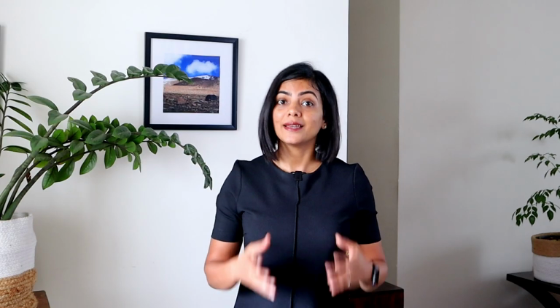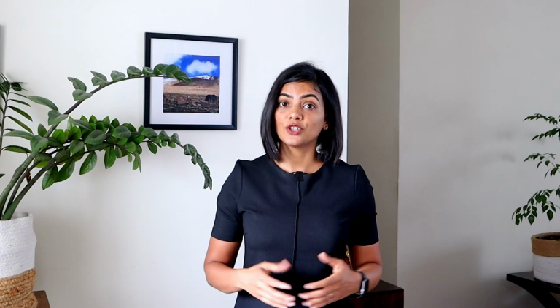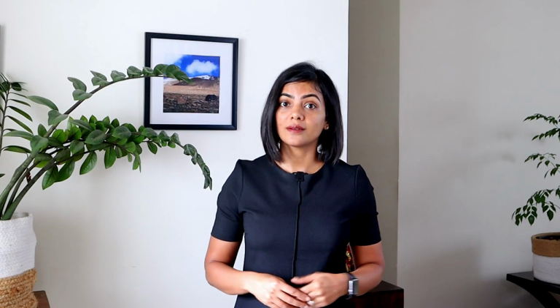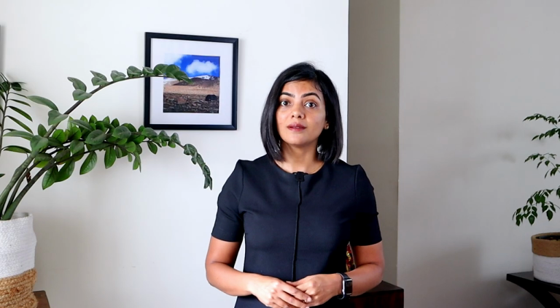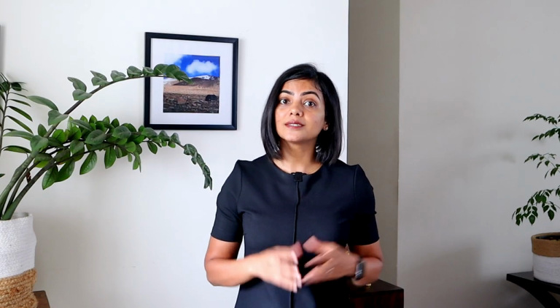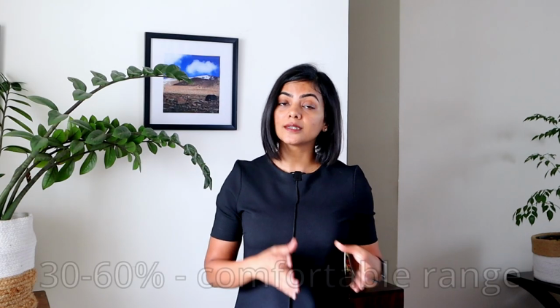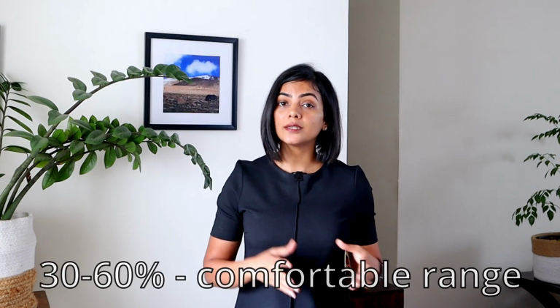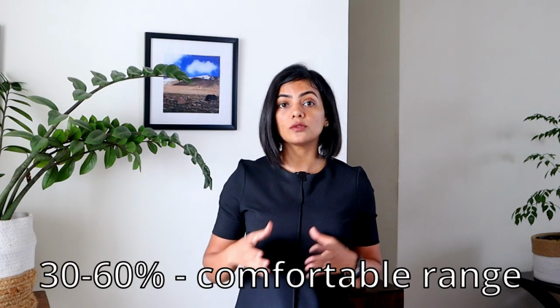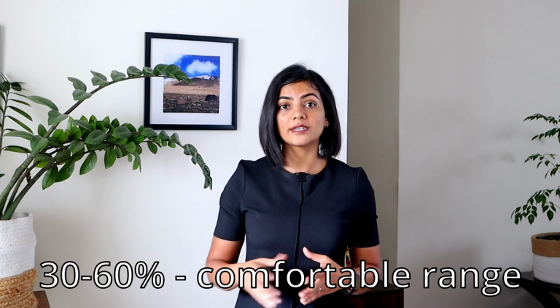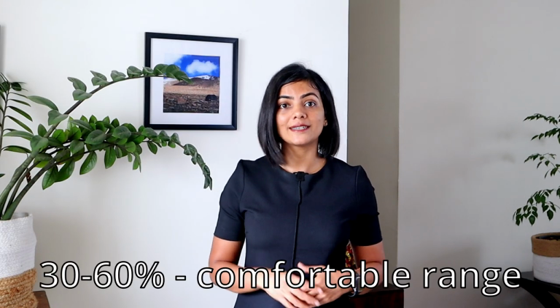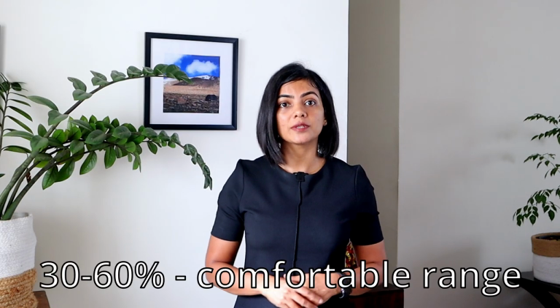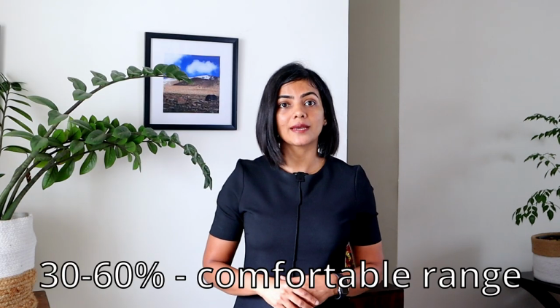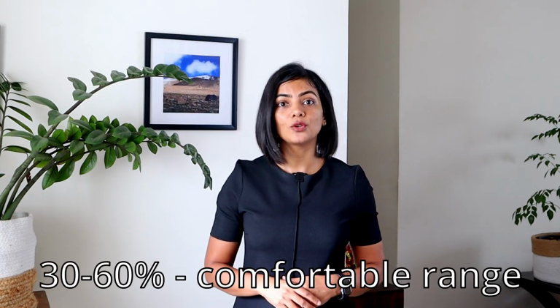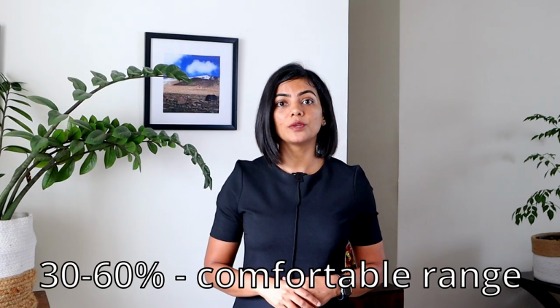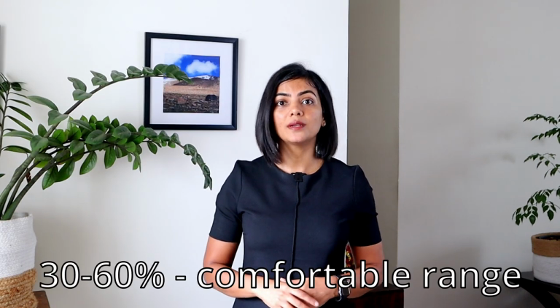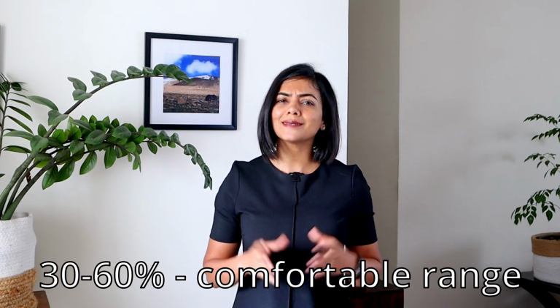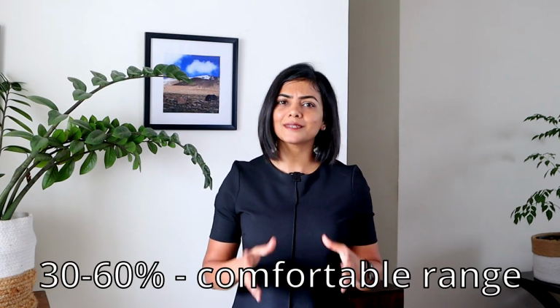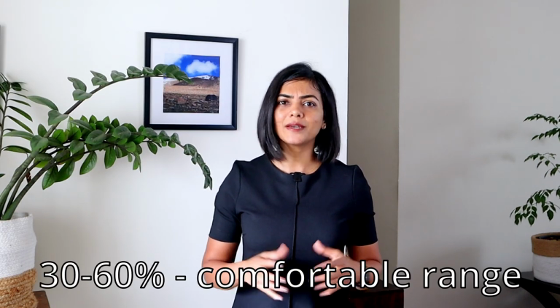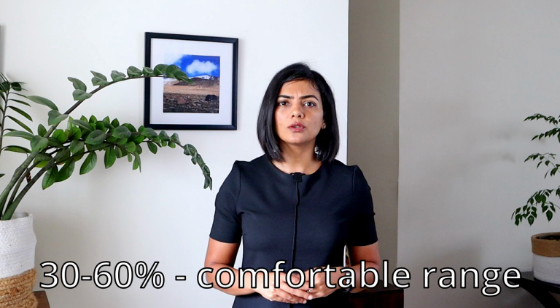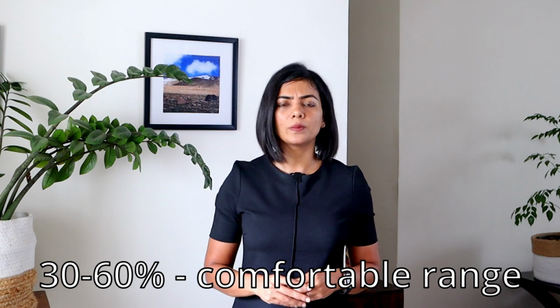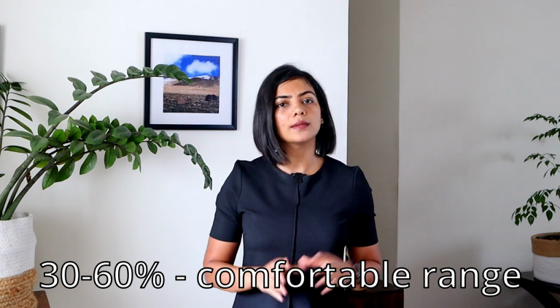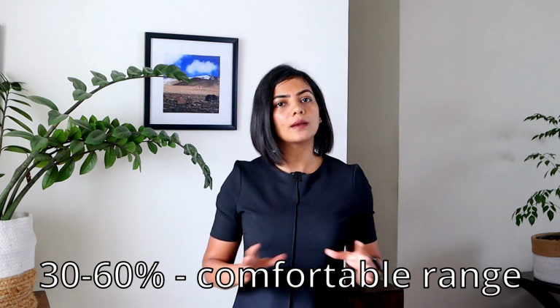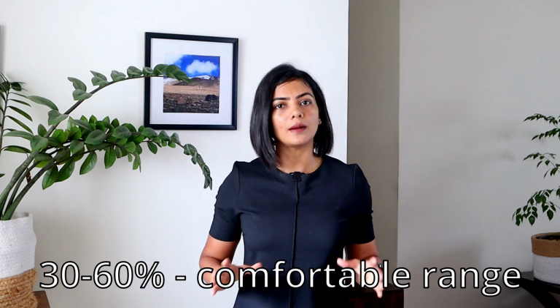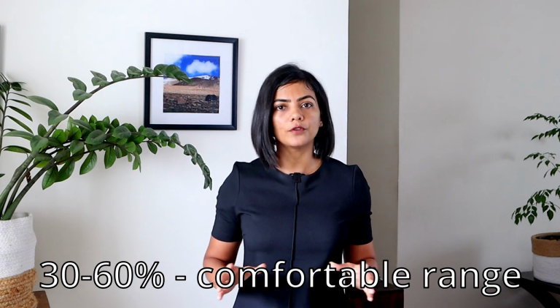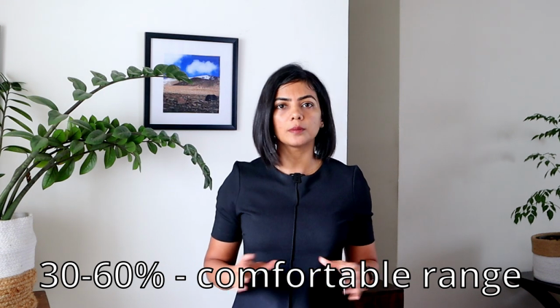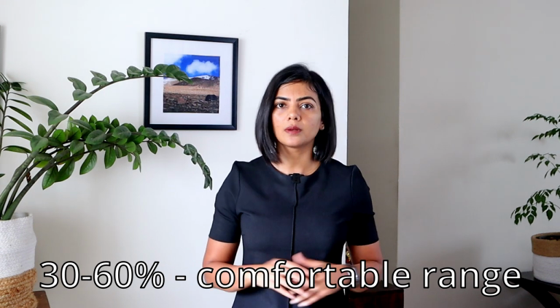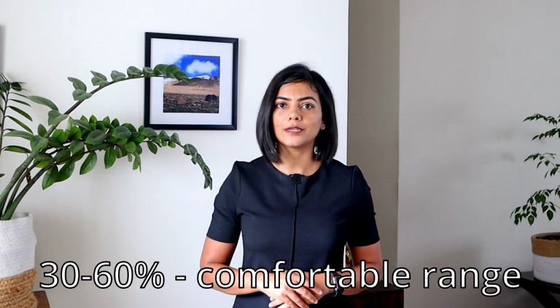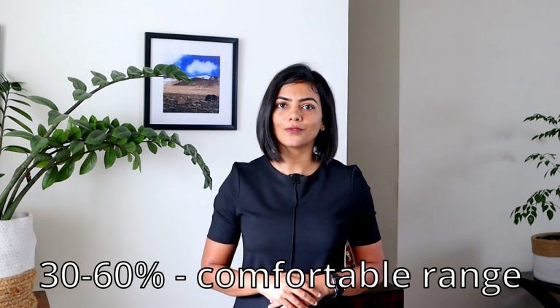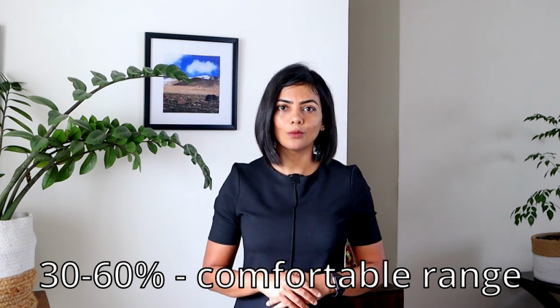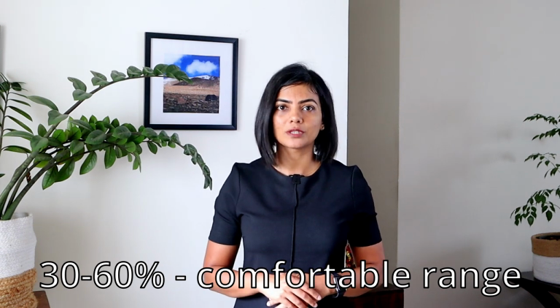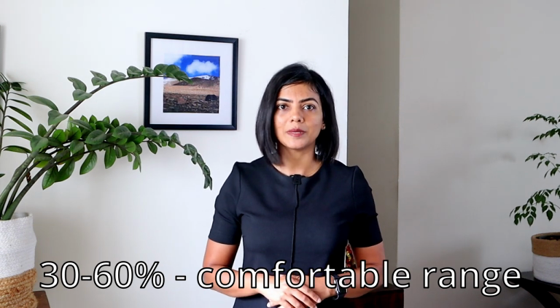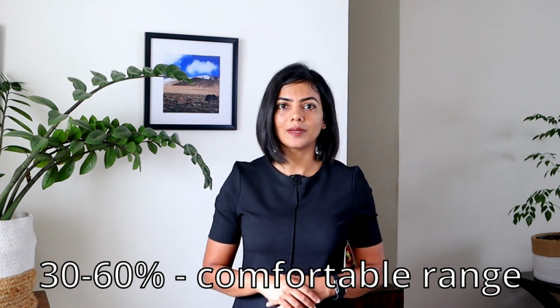In general, a 30 to 60% humidity is expected to be in the comfortable range for most people.